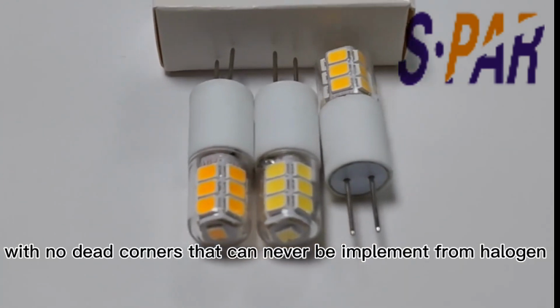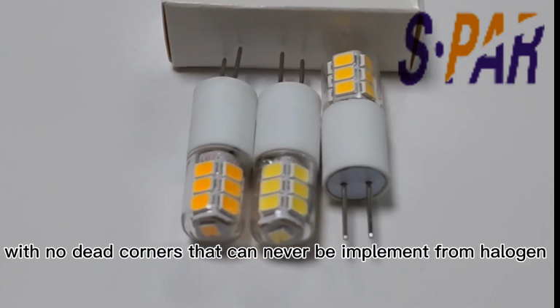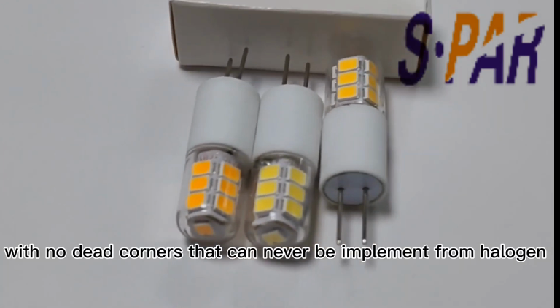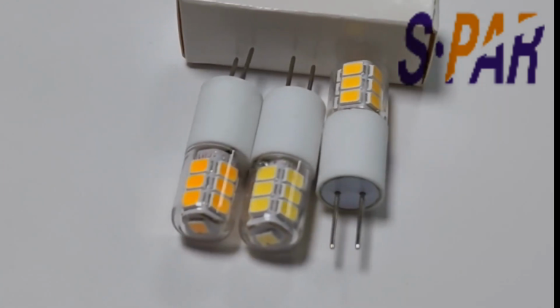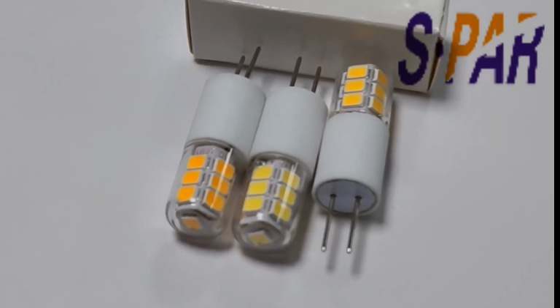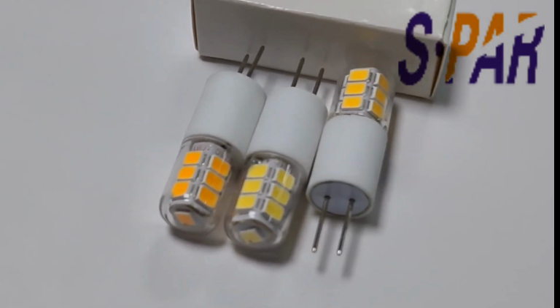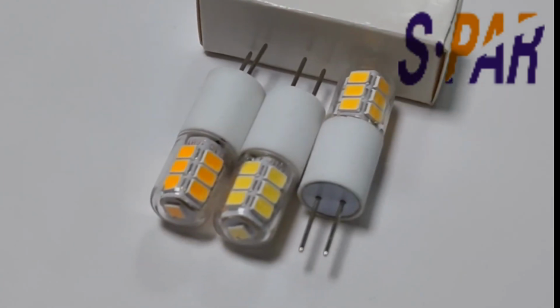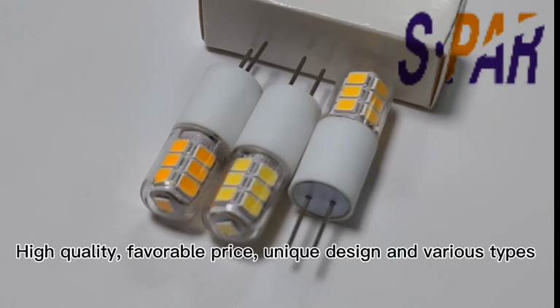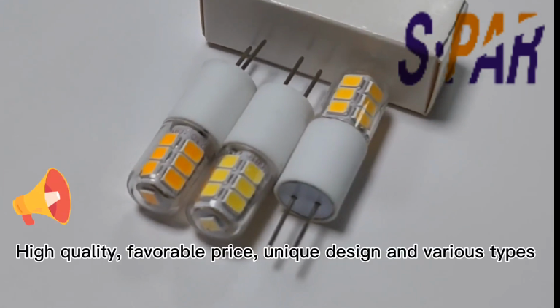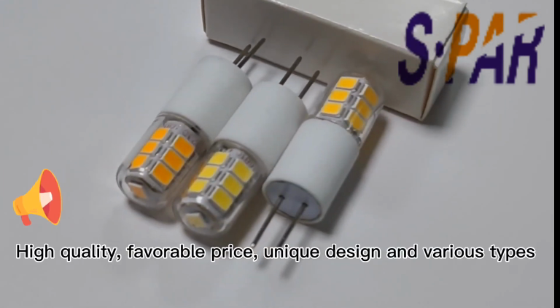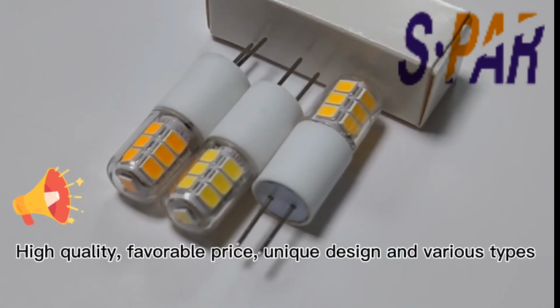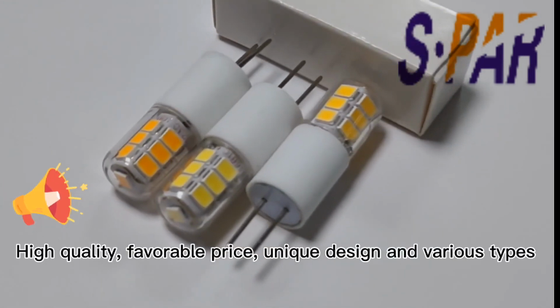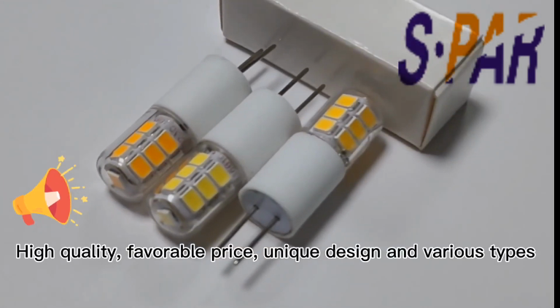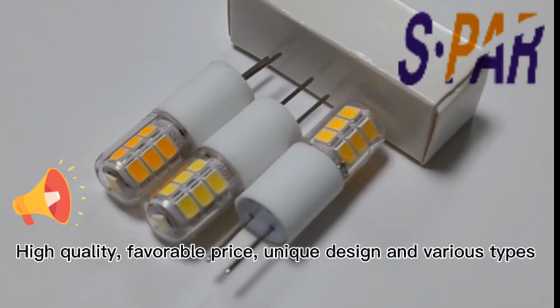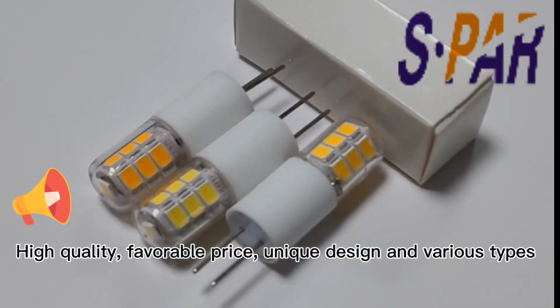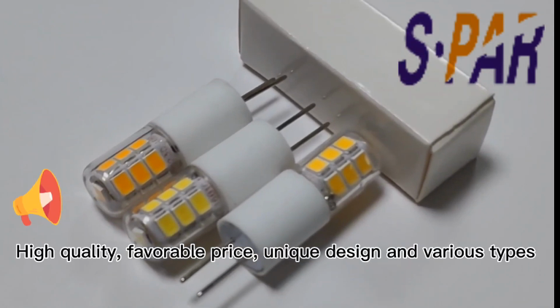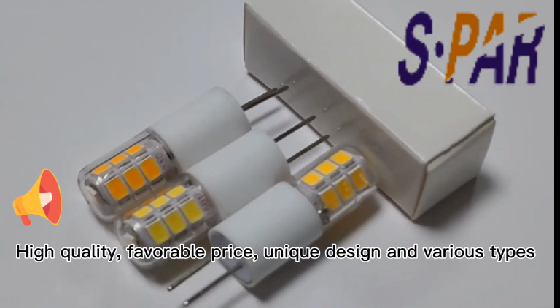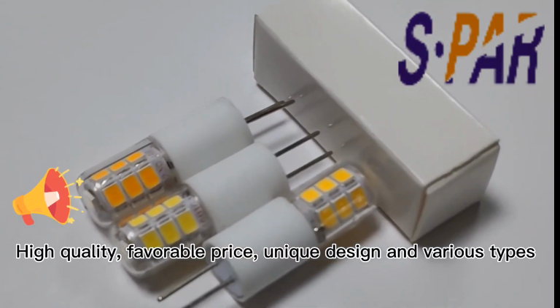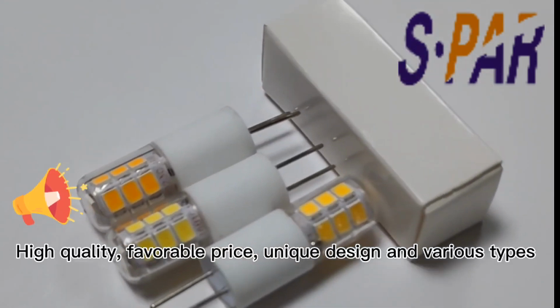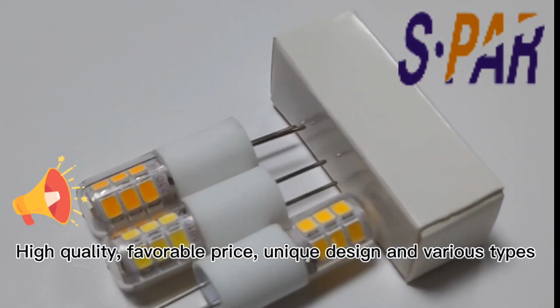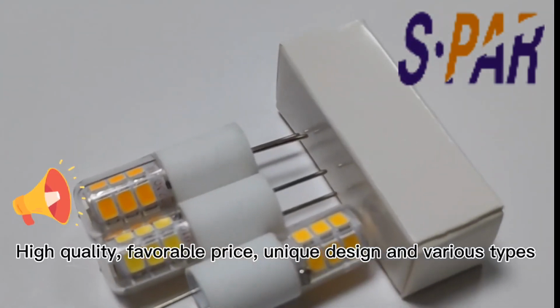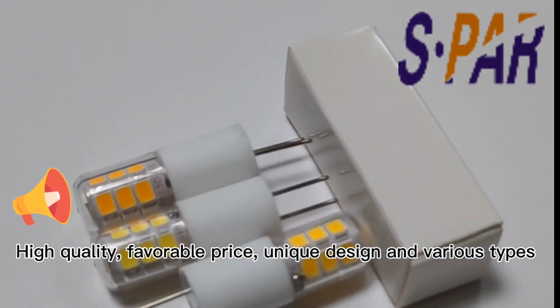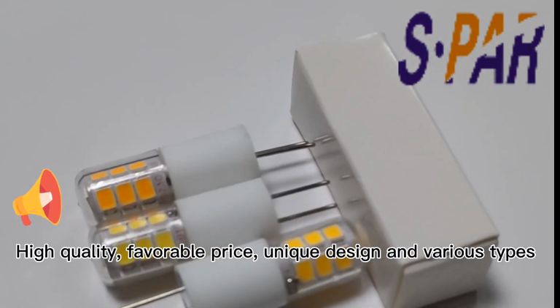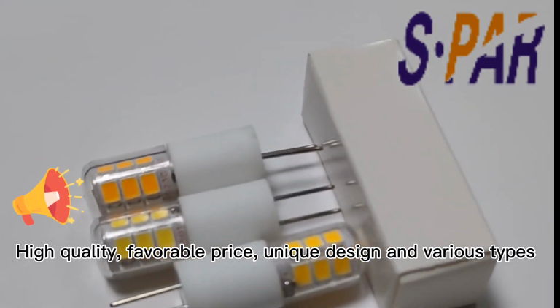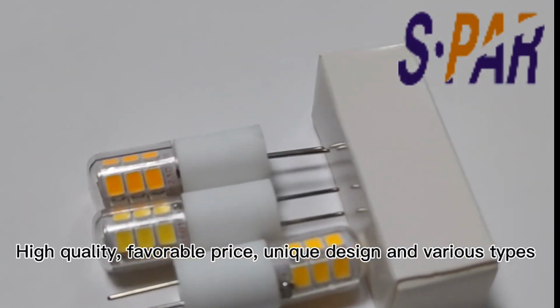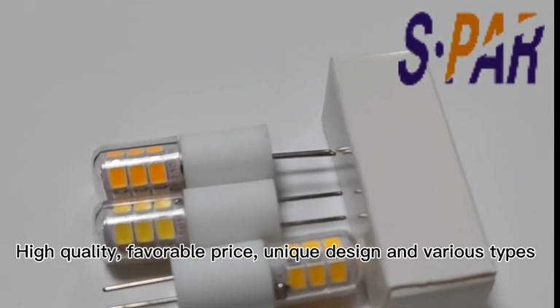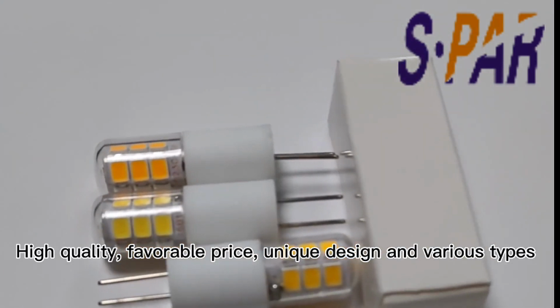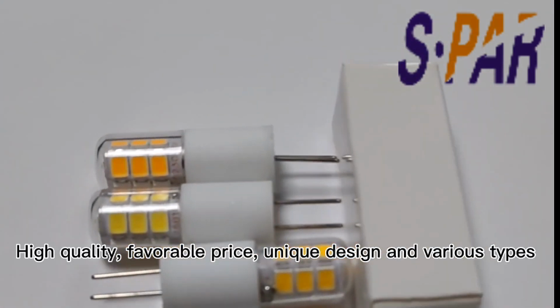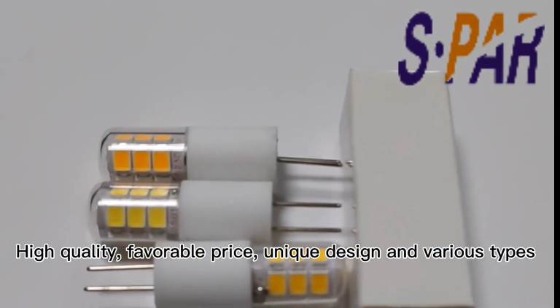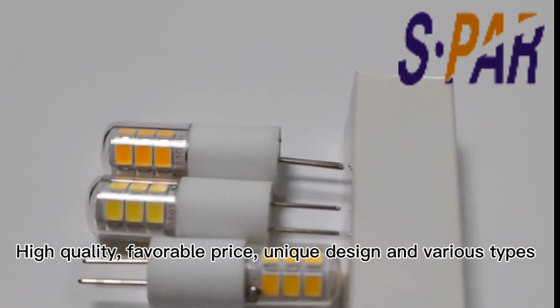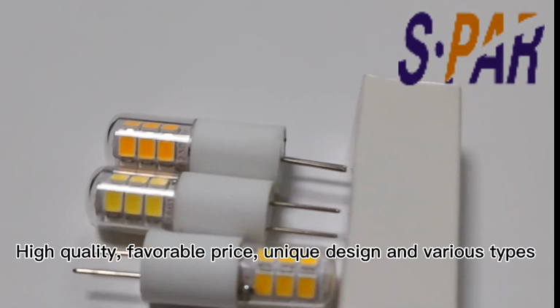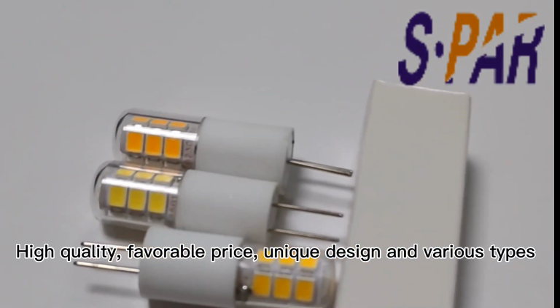High quality, favorable price, unique design, and available in various types.